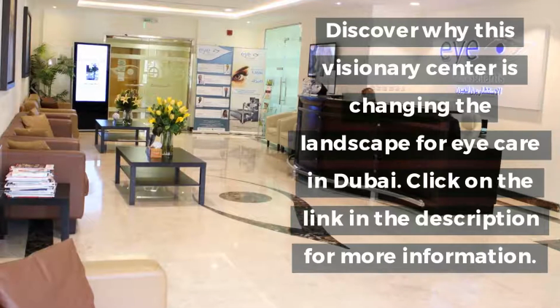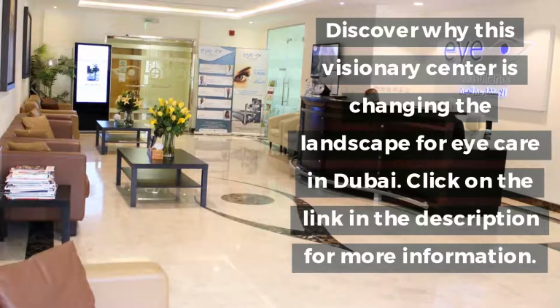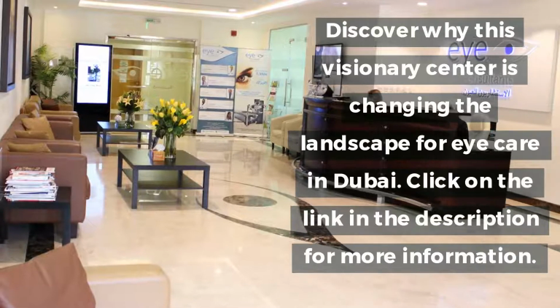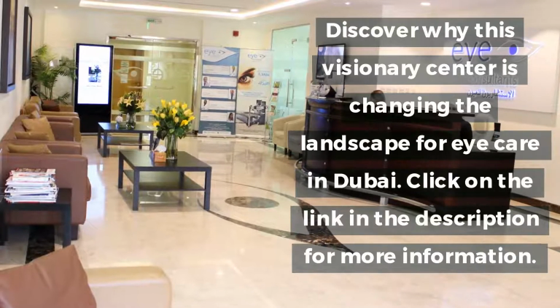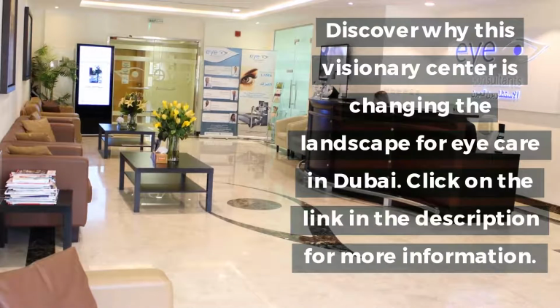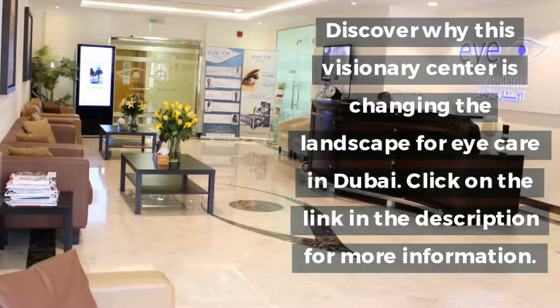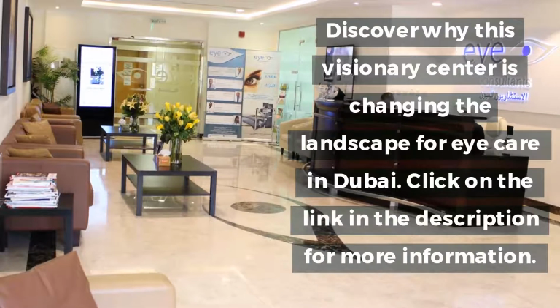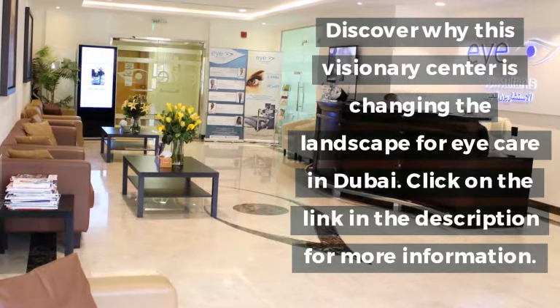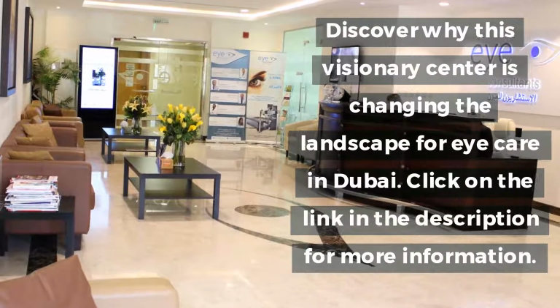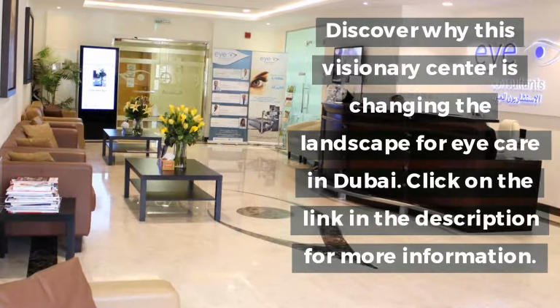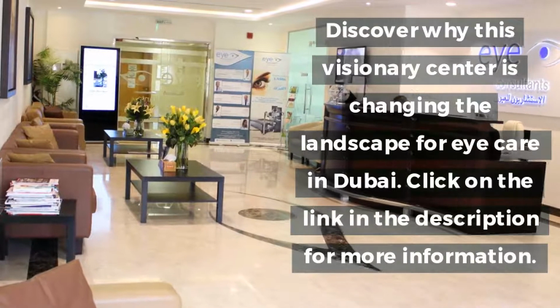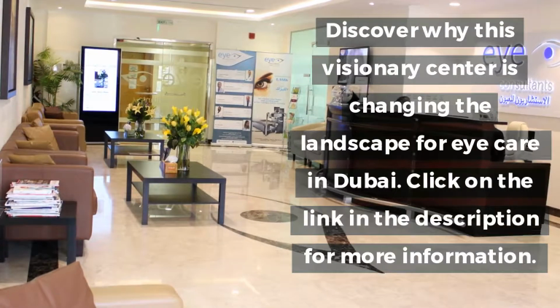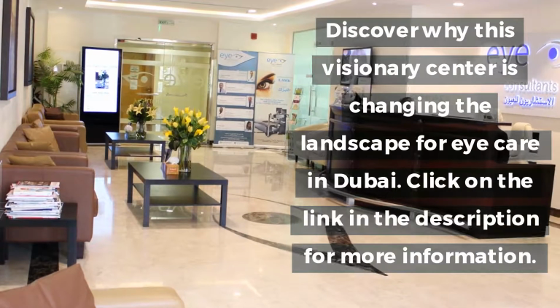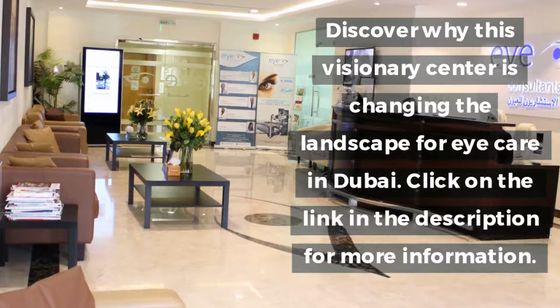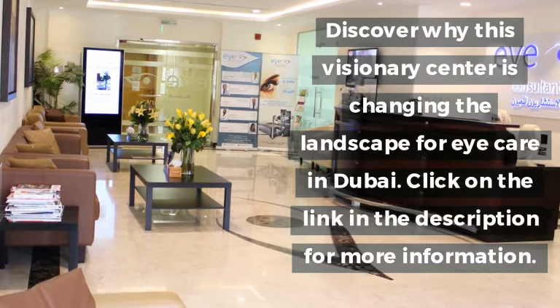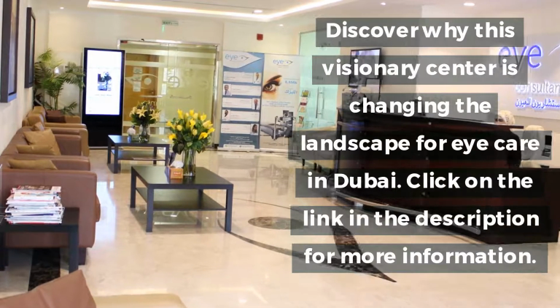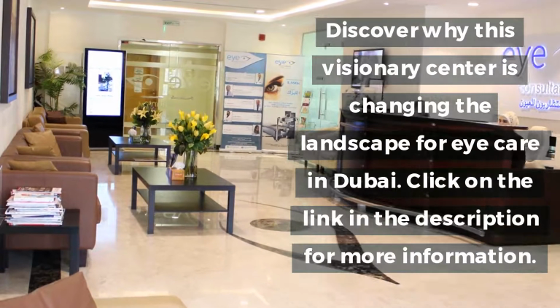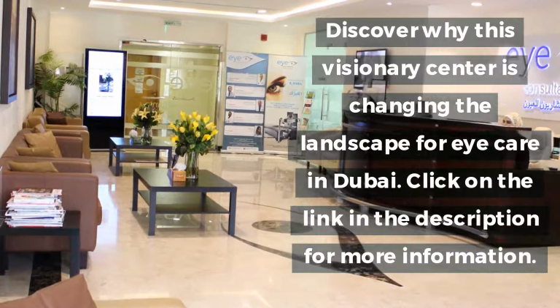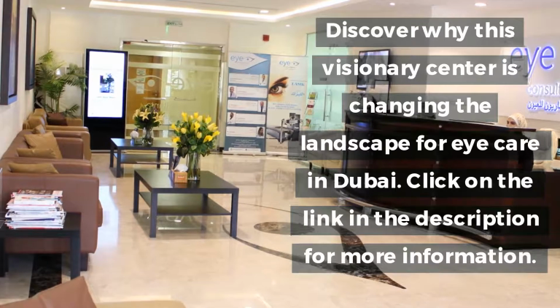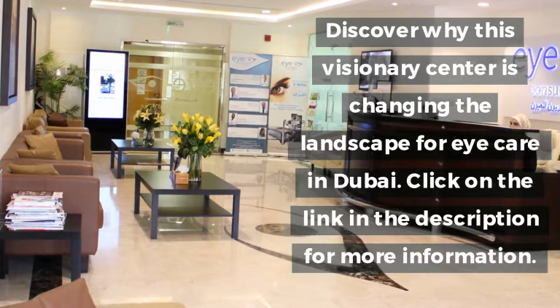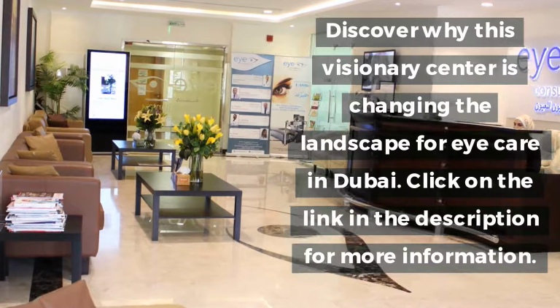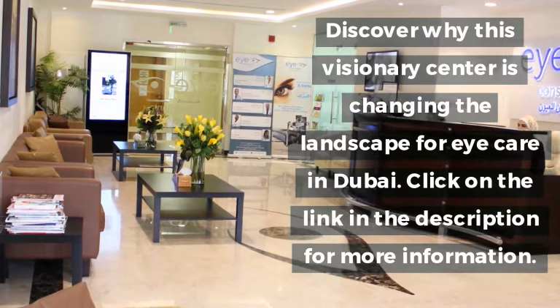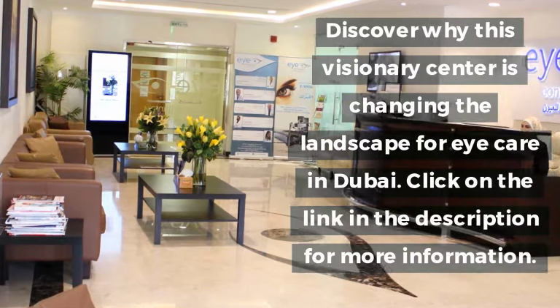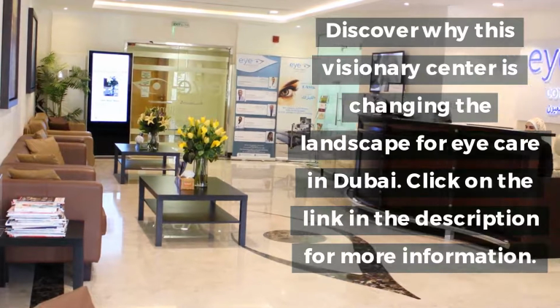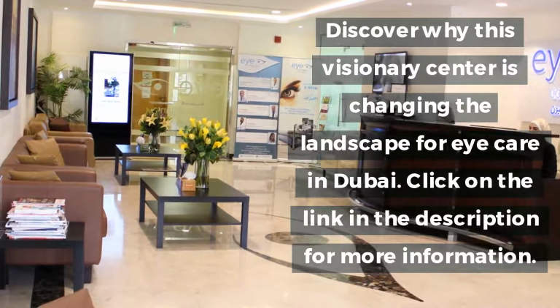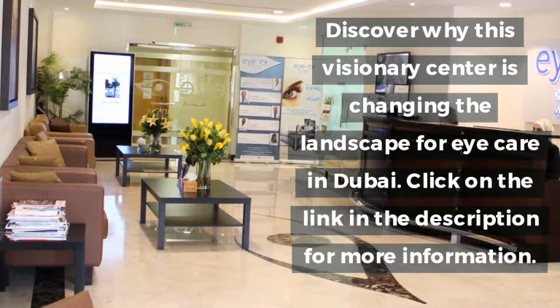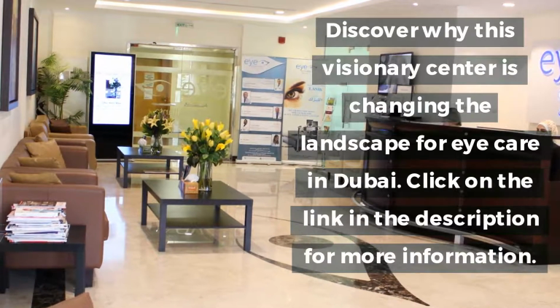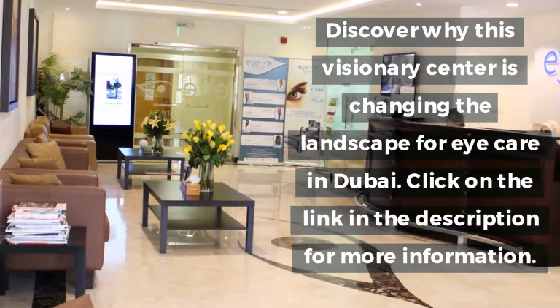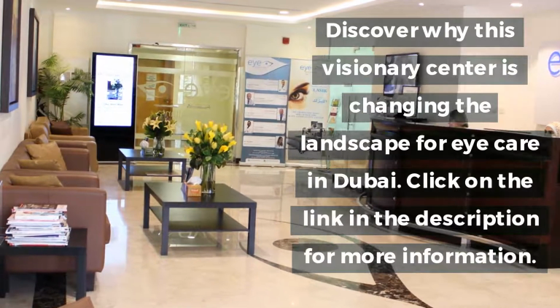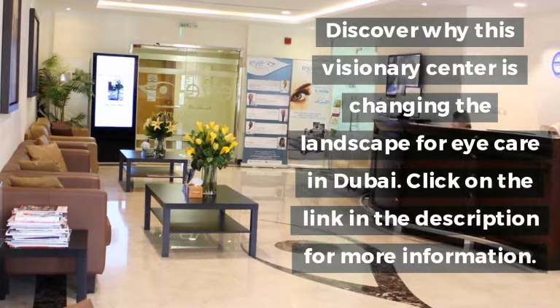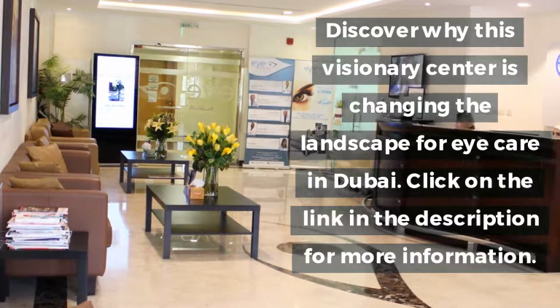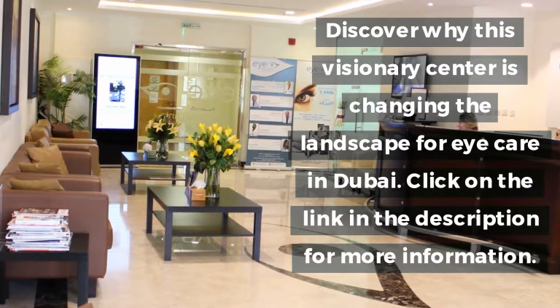Discover why this visionary center is changing the landscape for eye care in Dubai. Click on the link in the description for more information.